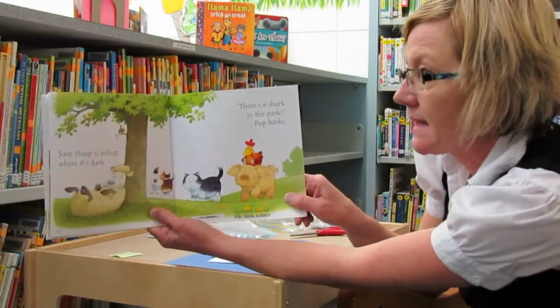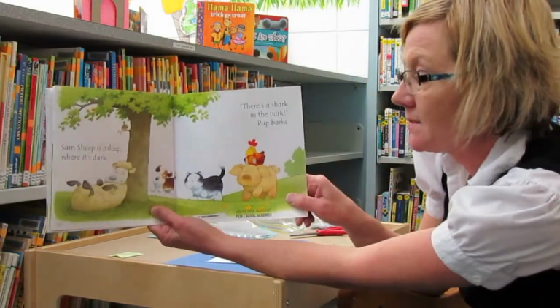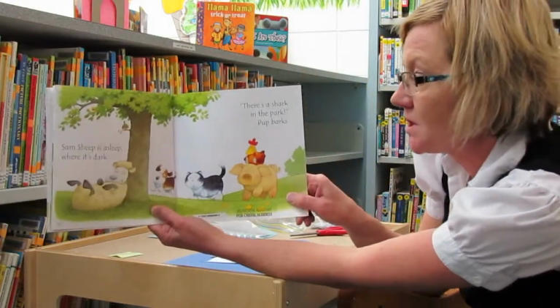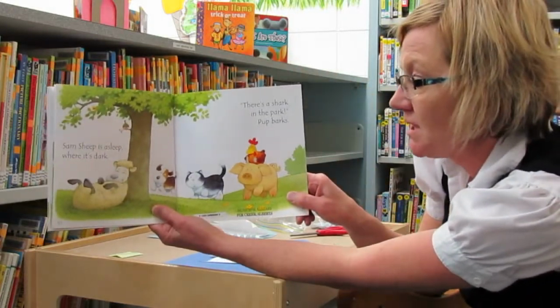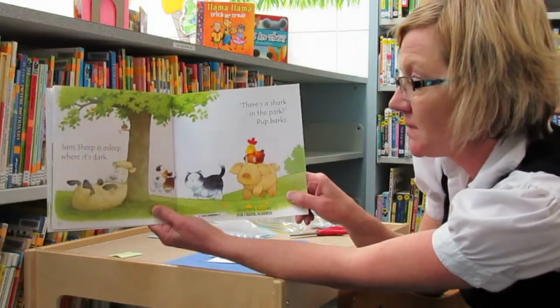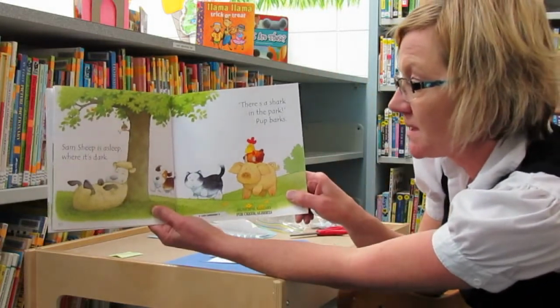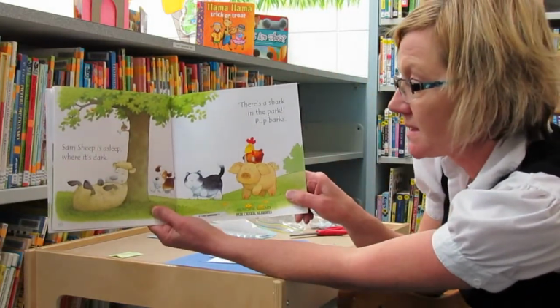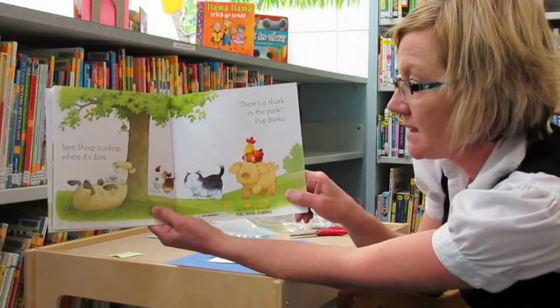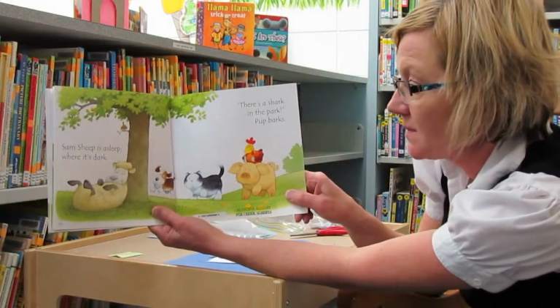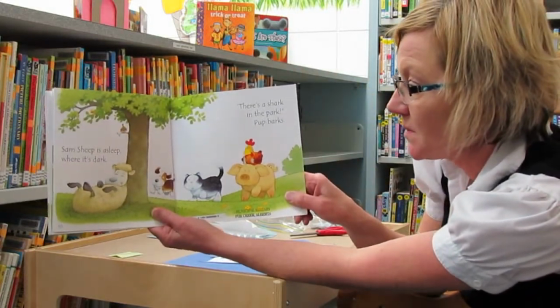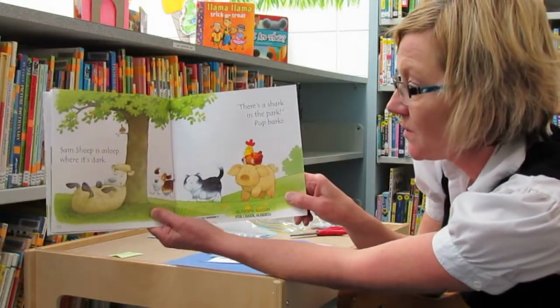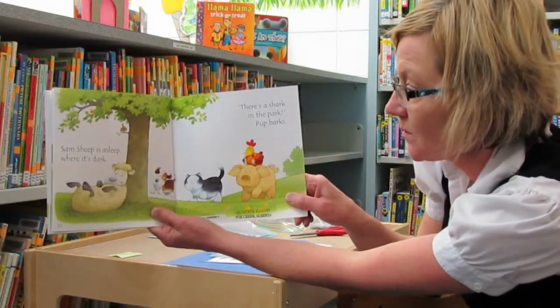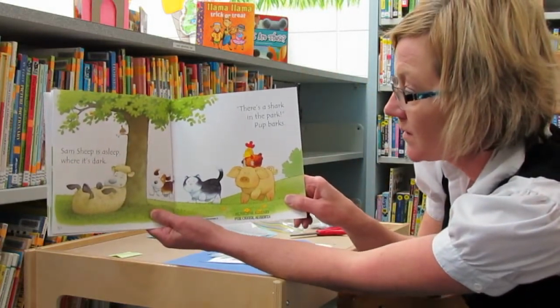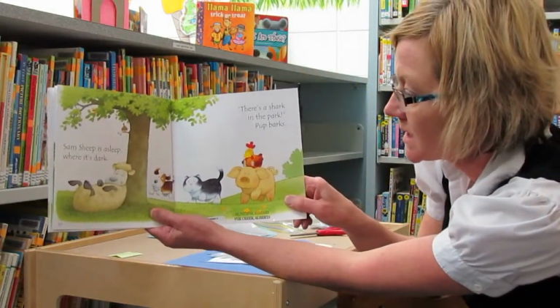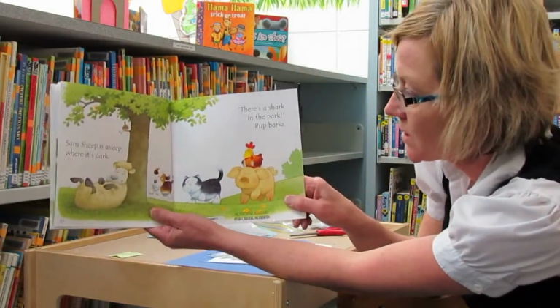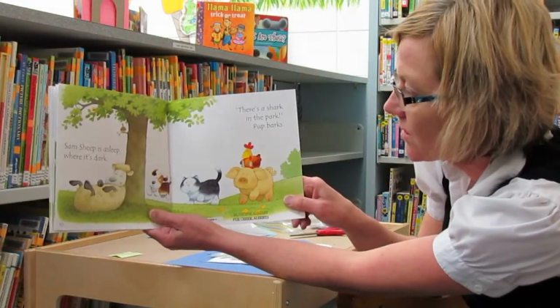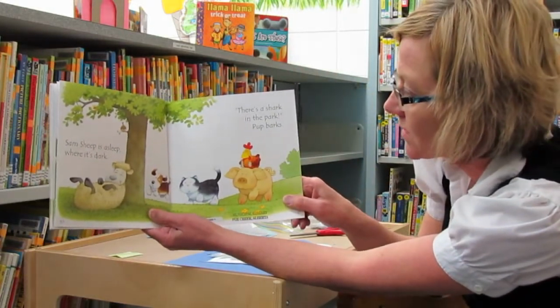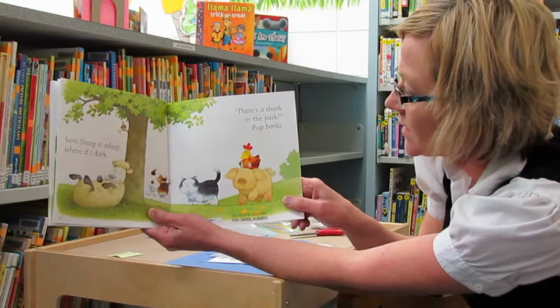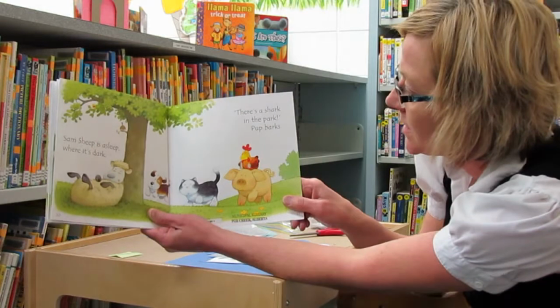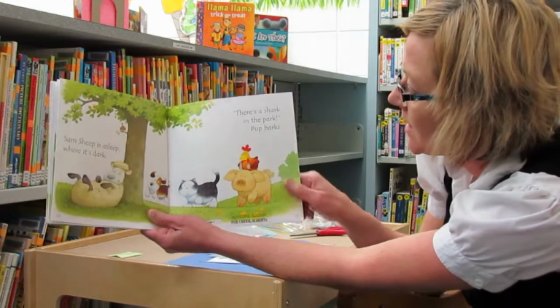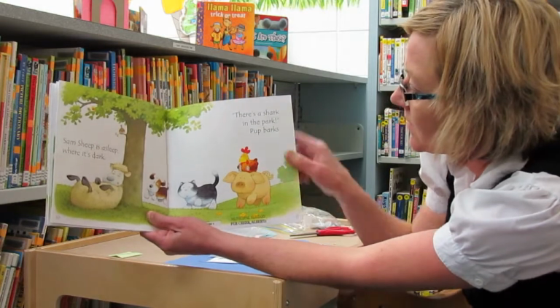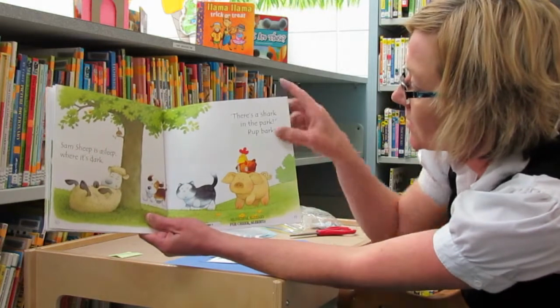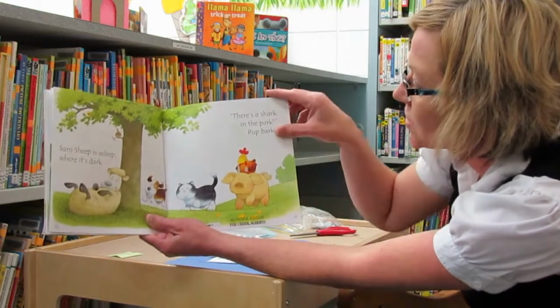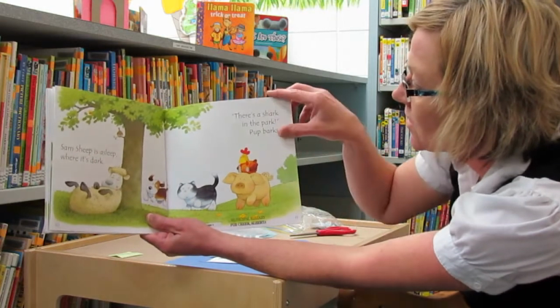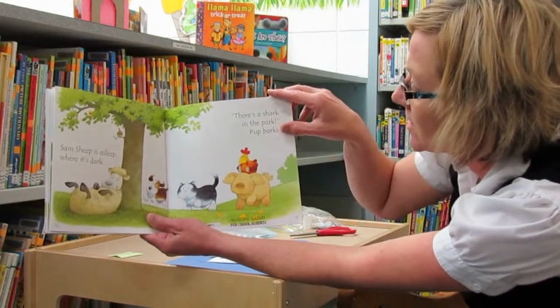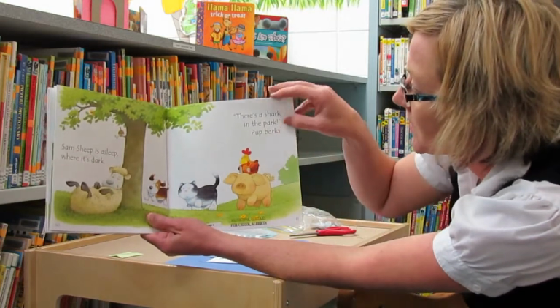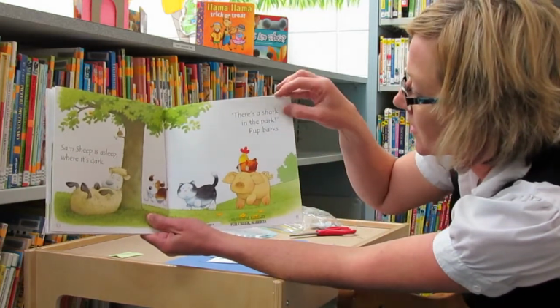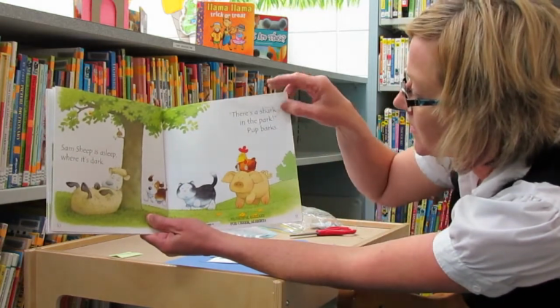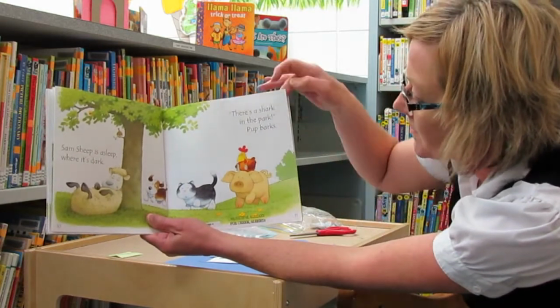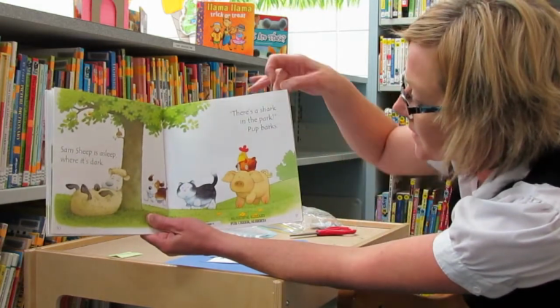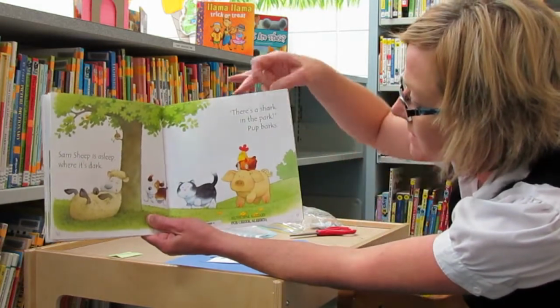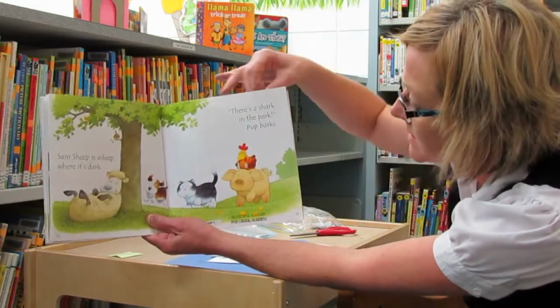Sam's sheep is asleep where it's dark. There's a shark in the park! Pup barks.